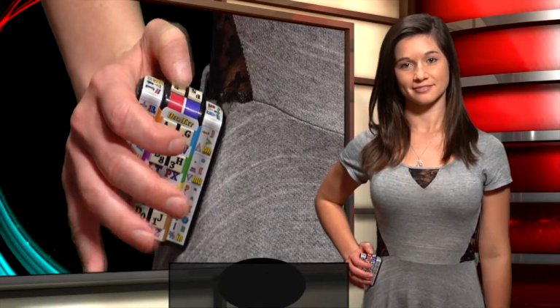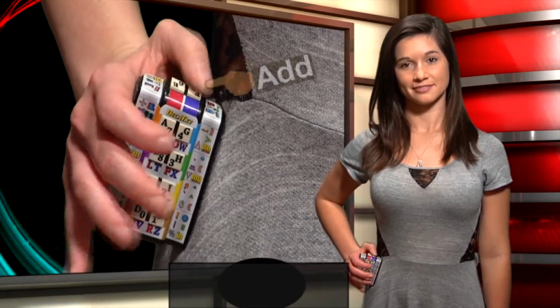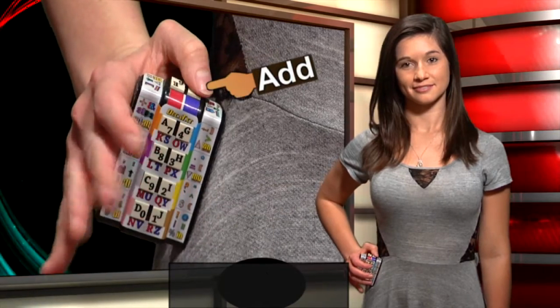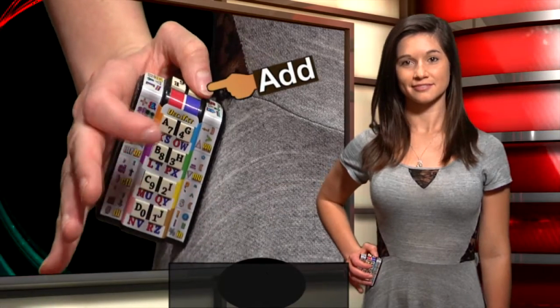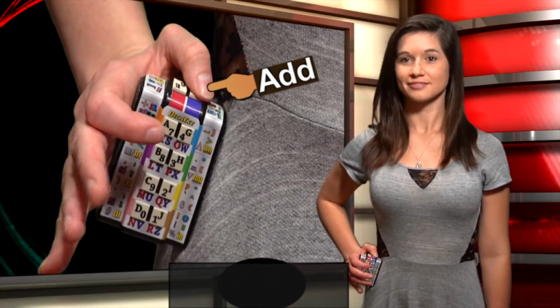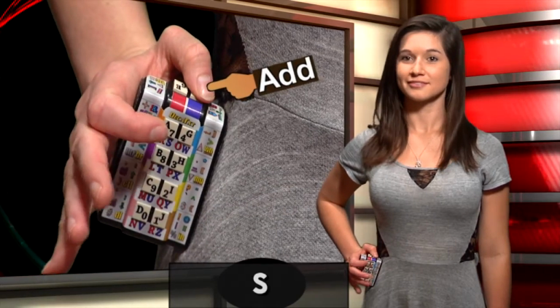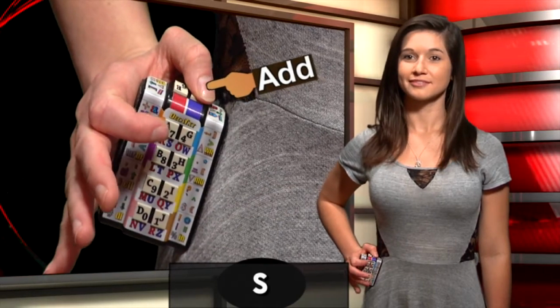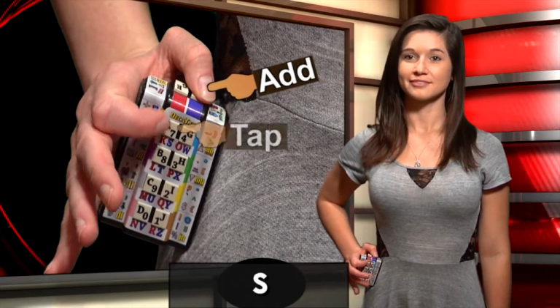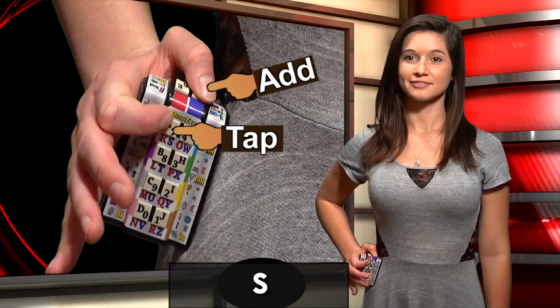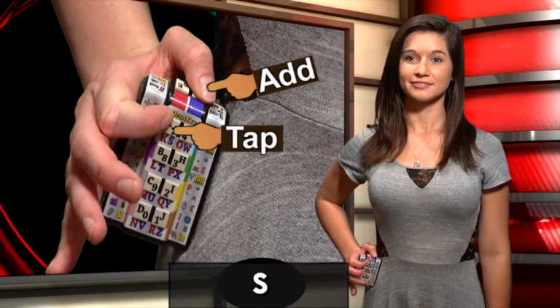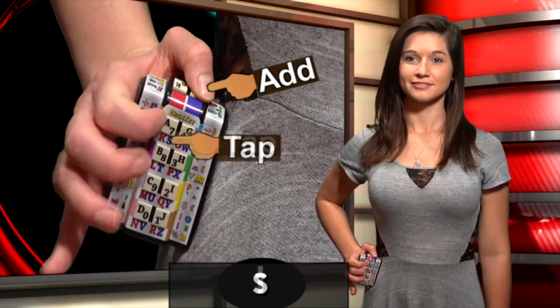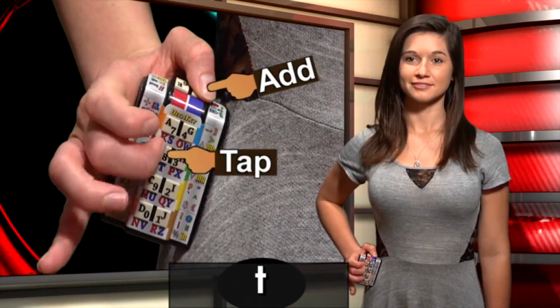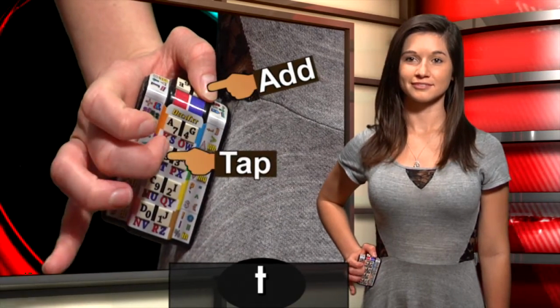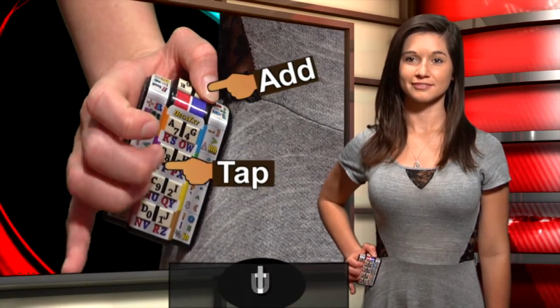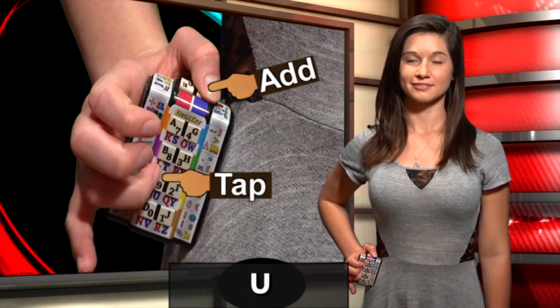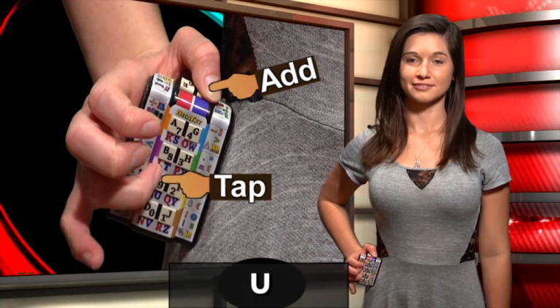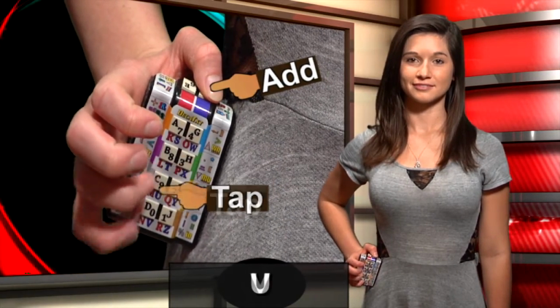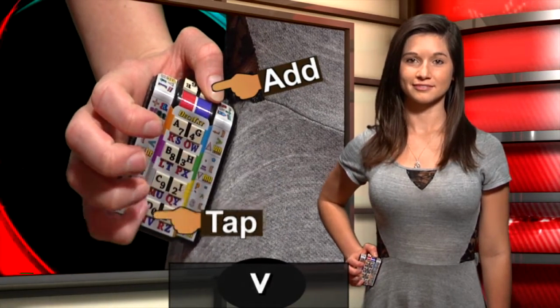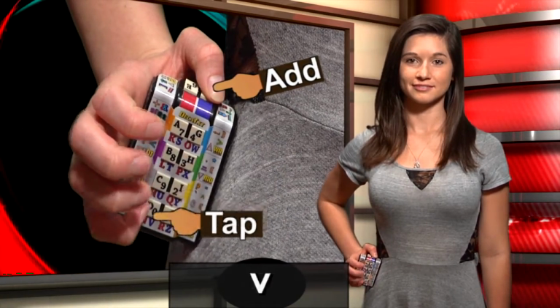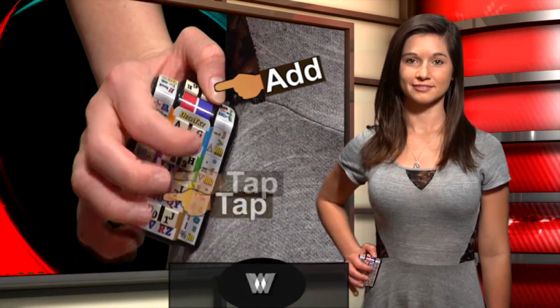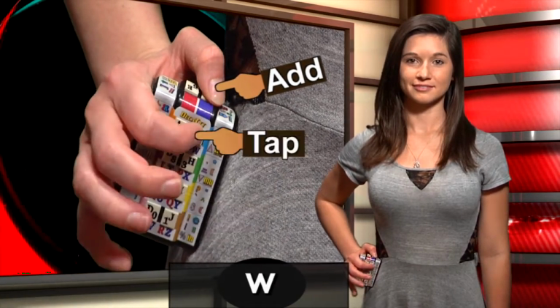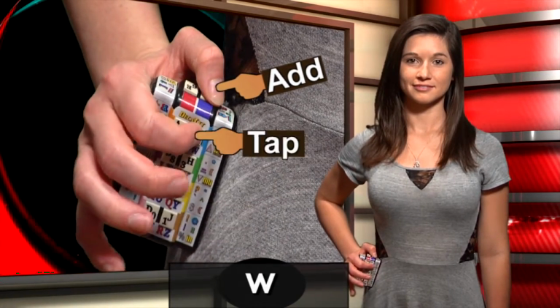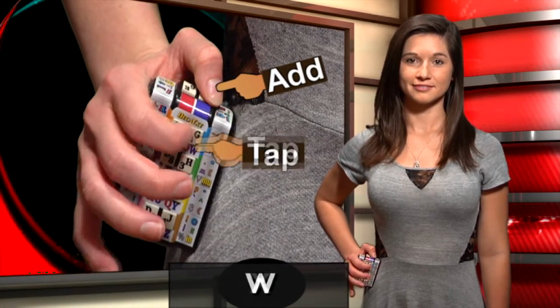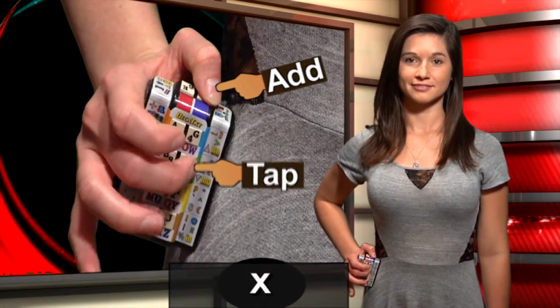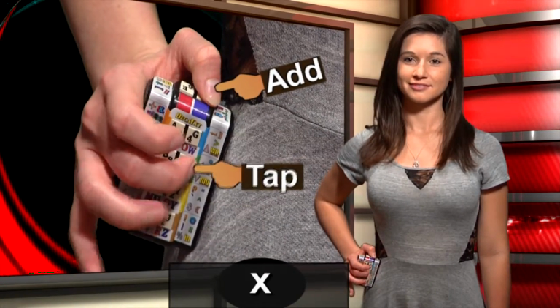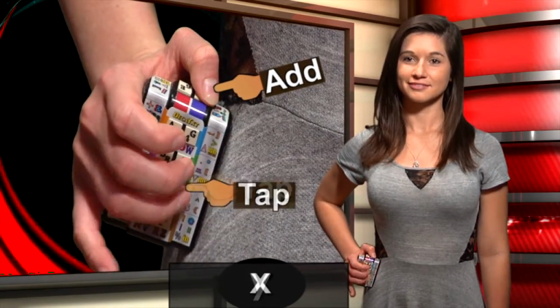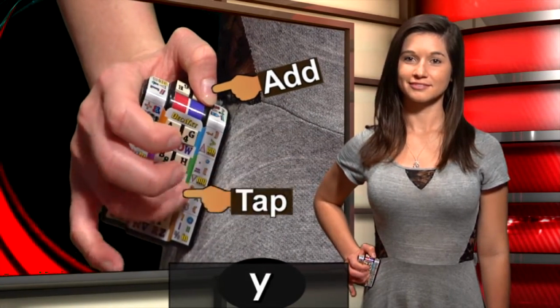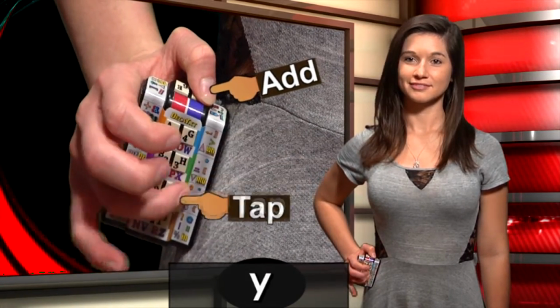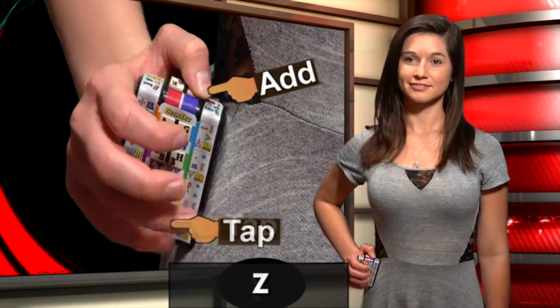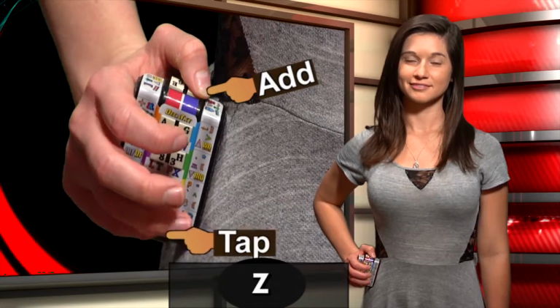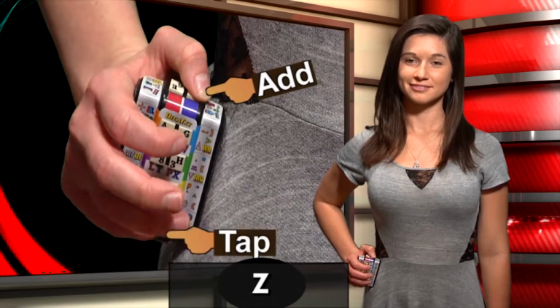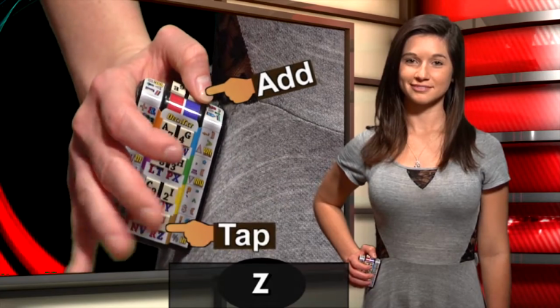Hold the left thumb: S, T, U, V, W, X, Y, Z.